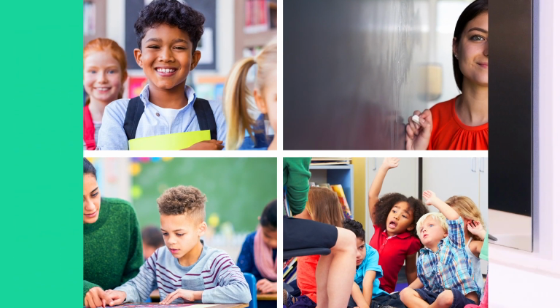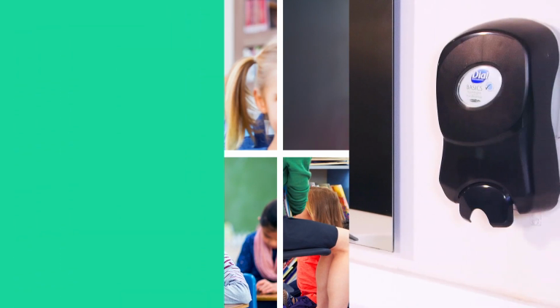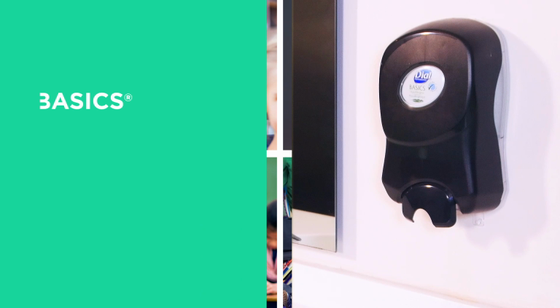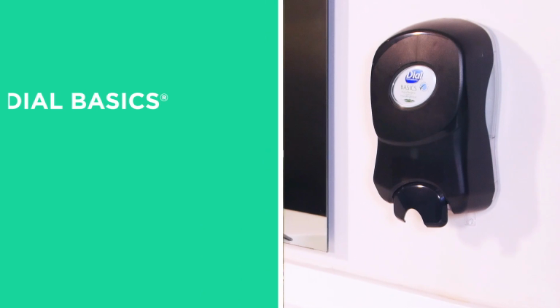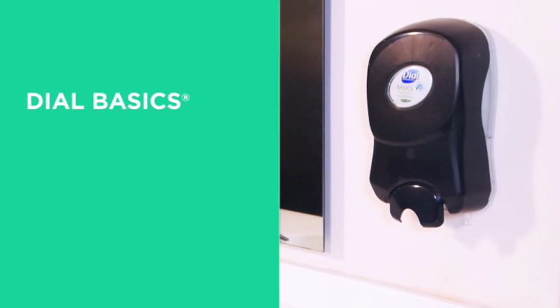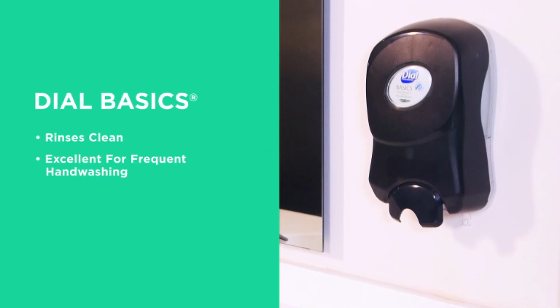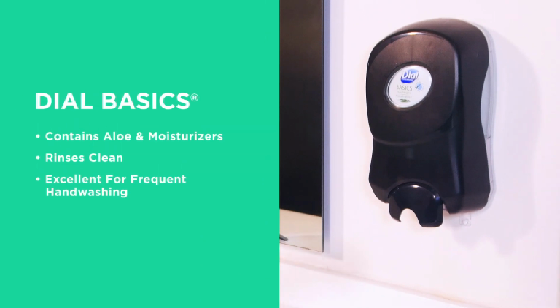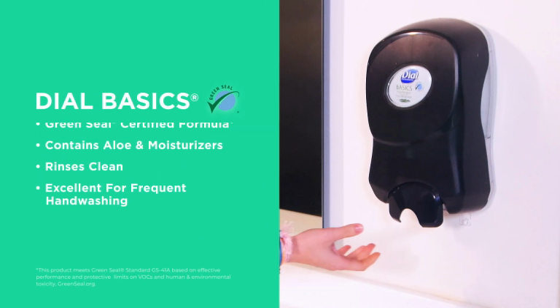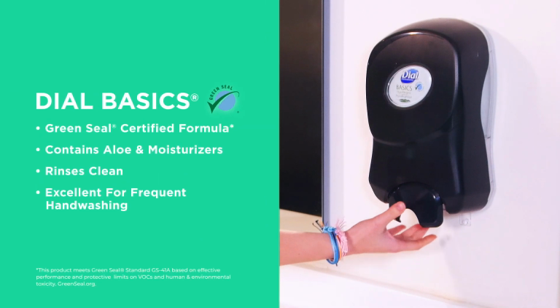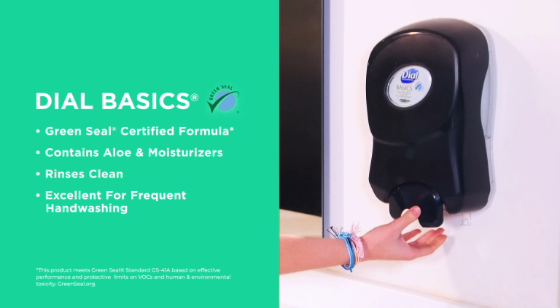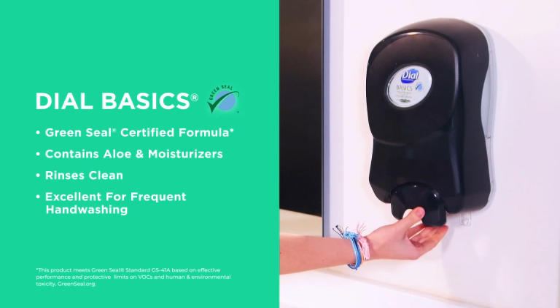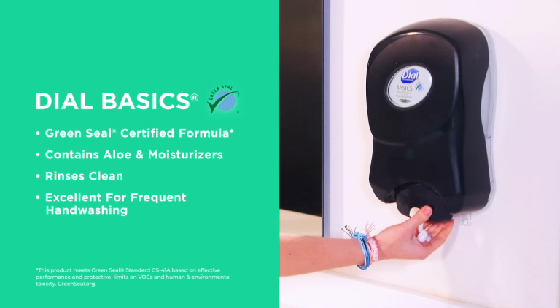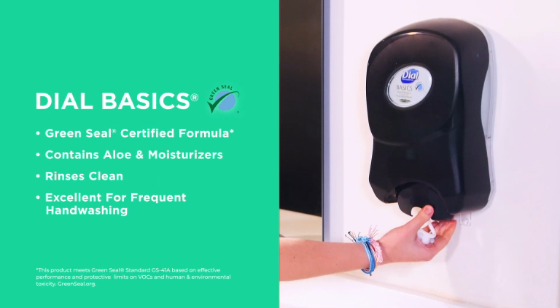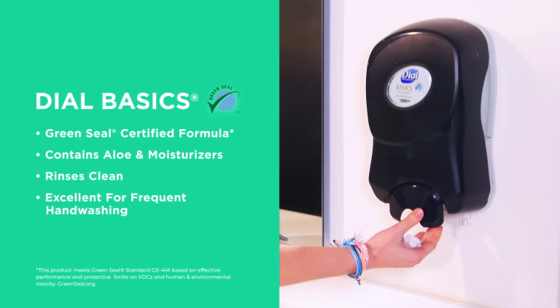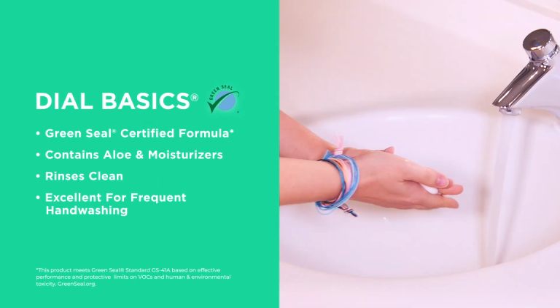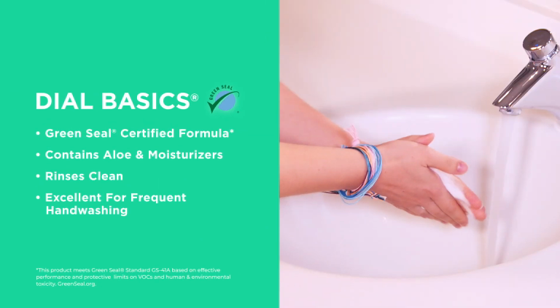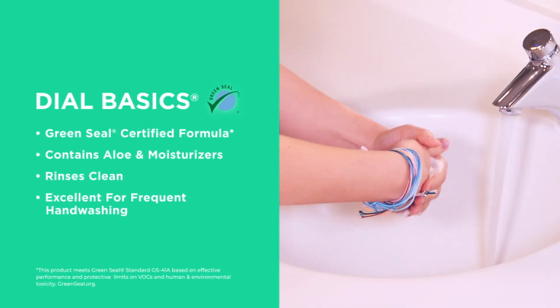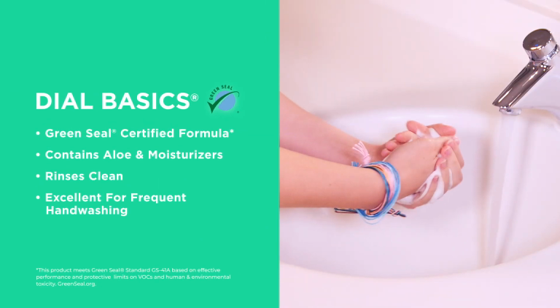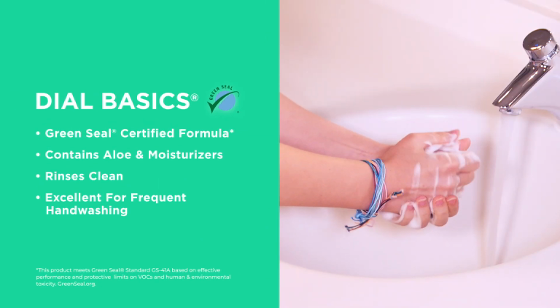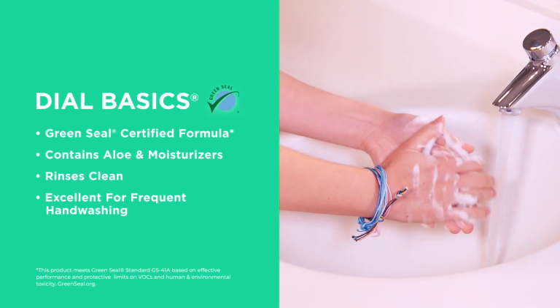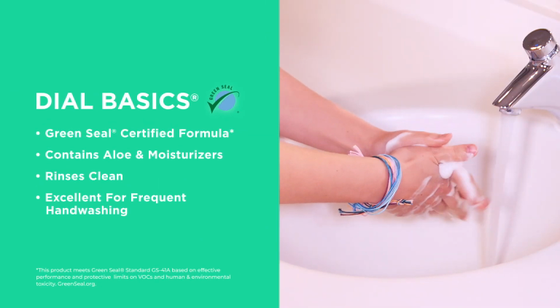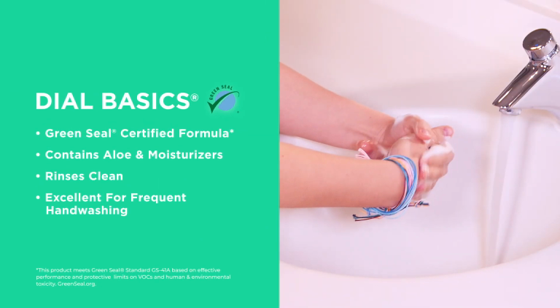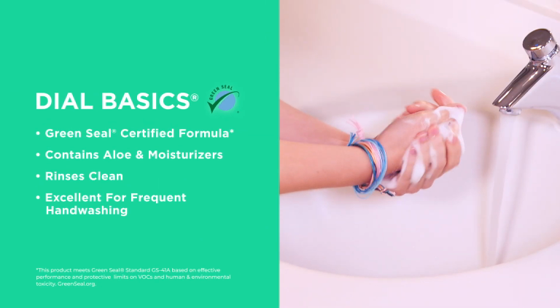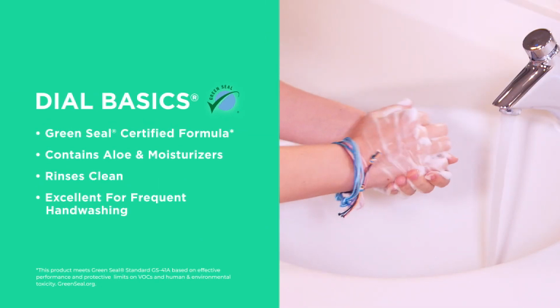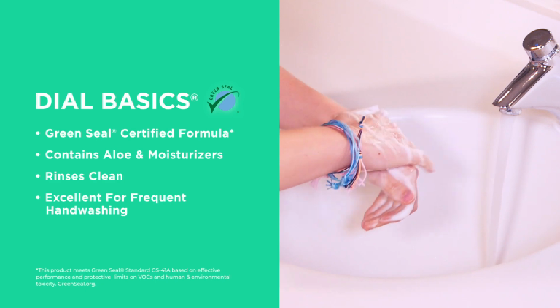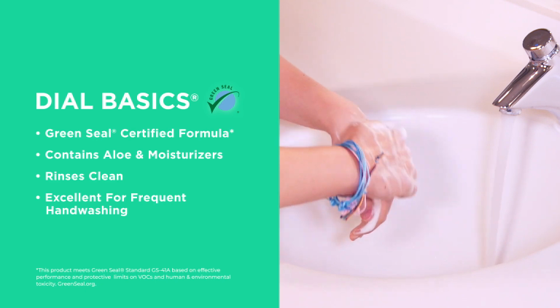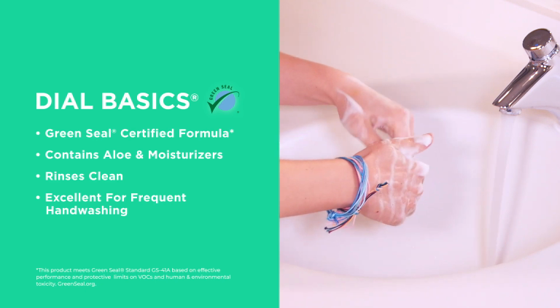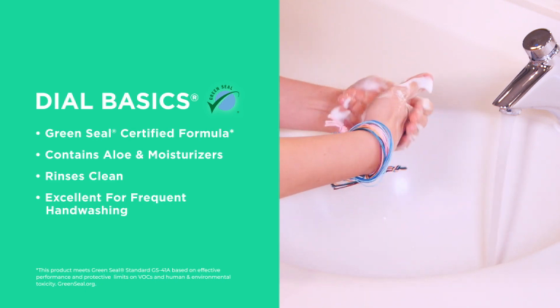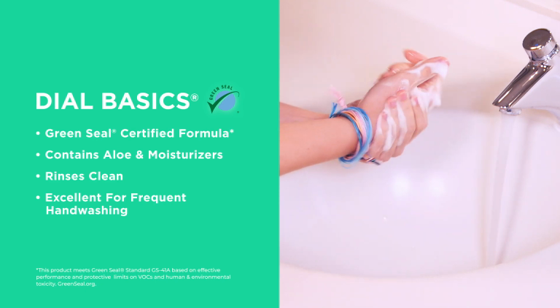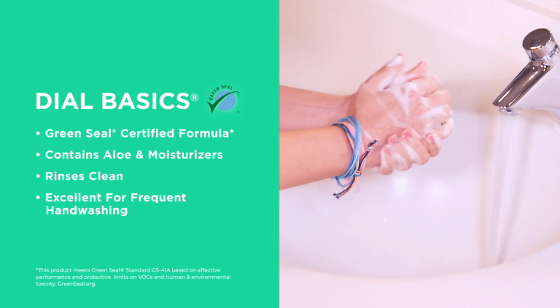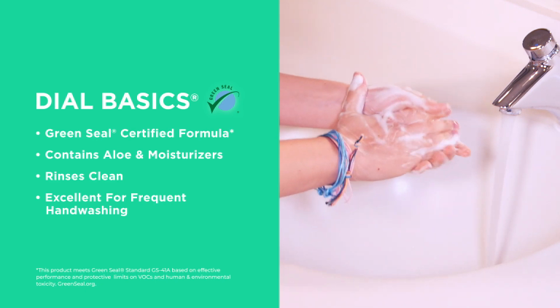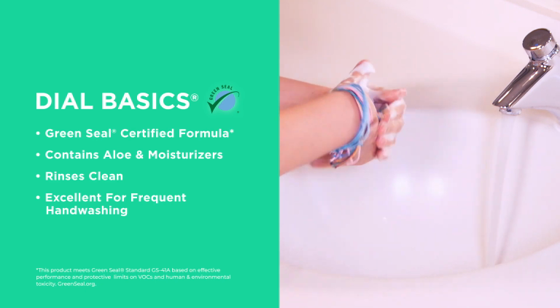Dial Basics is Green Seal certified, contains aloe and moisturizers, rinses clean, and is excellent for frequent hand washing.